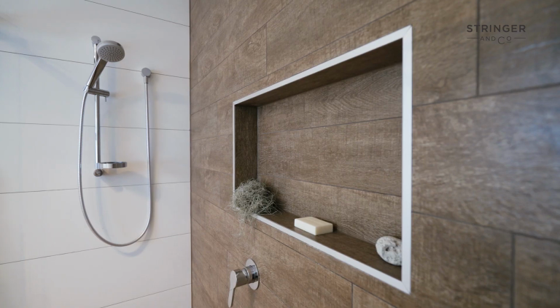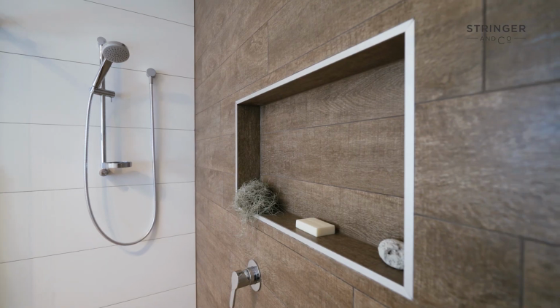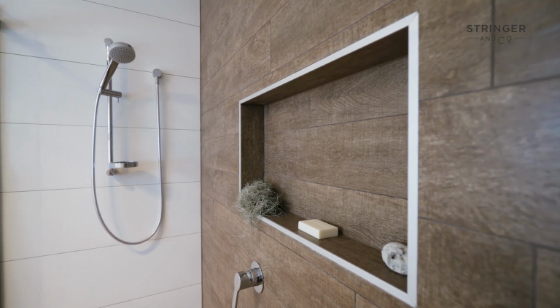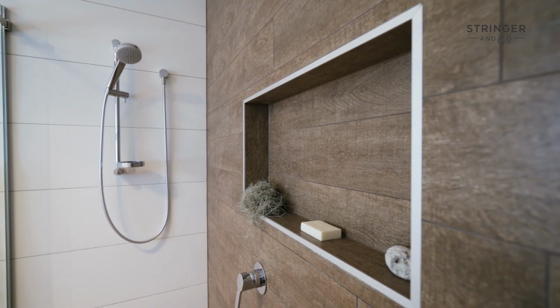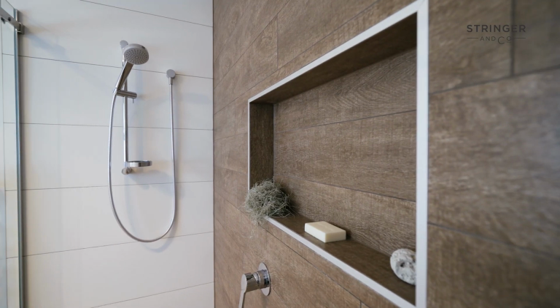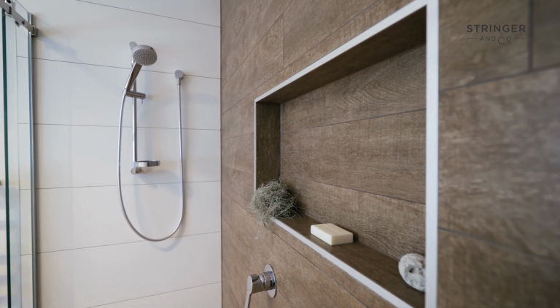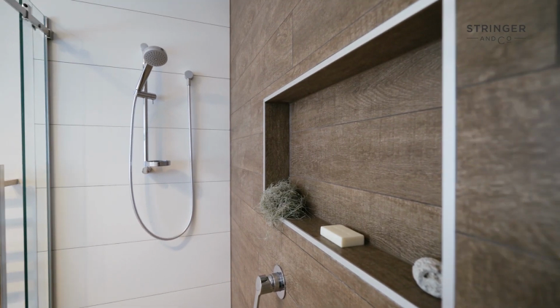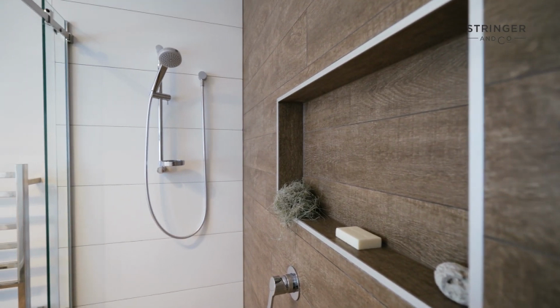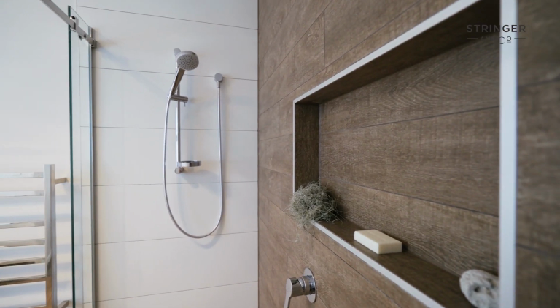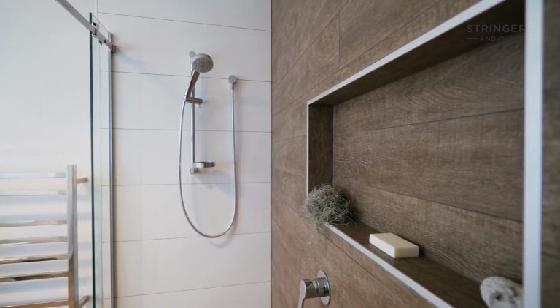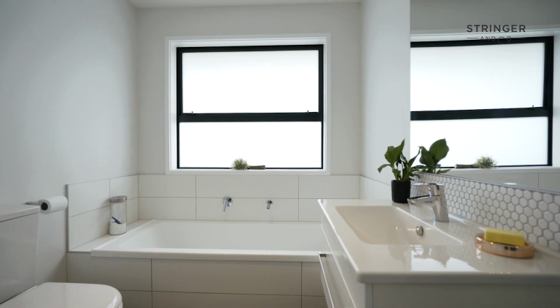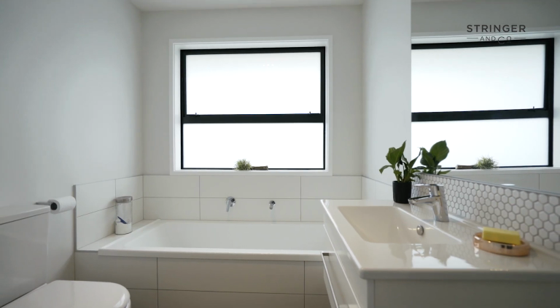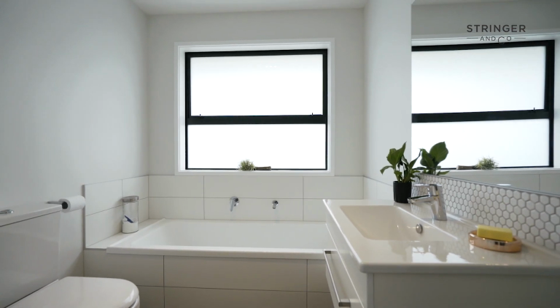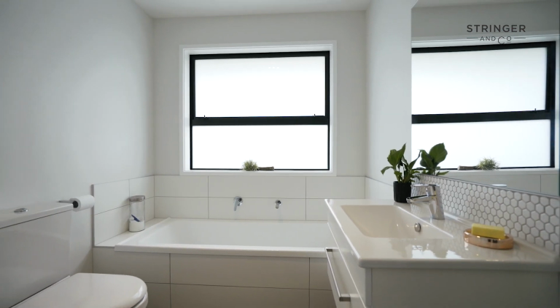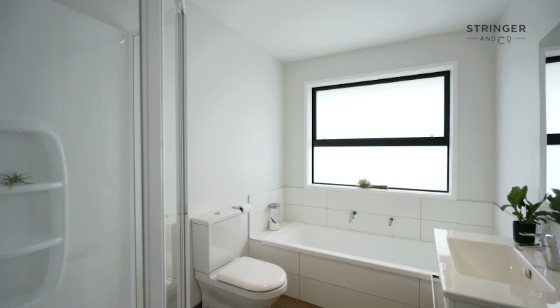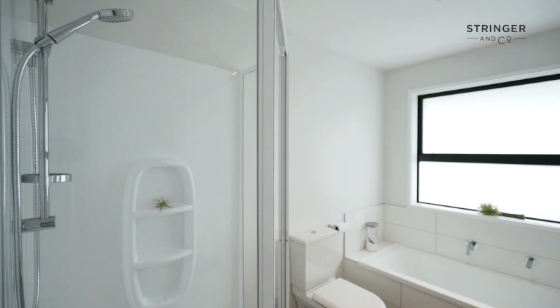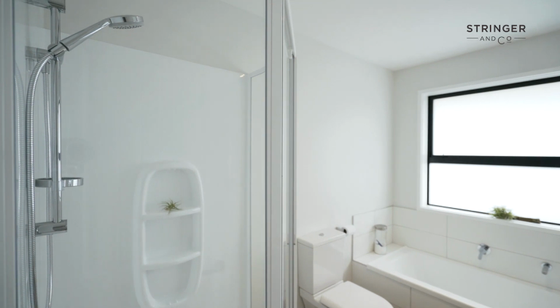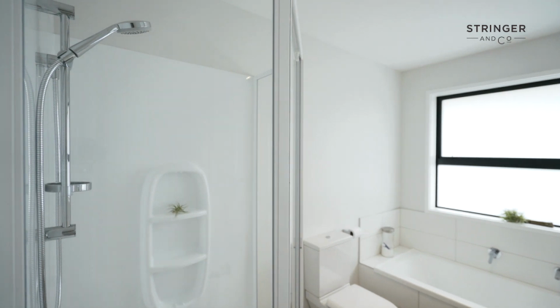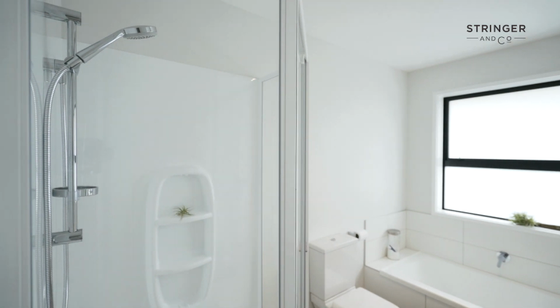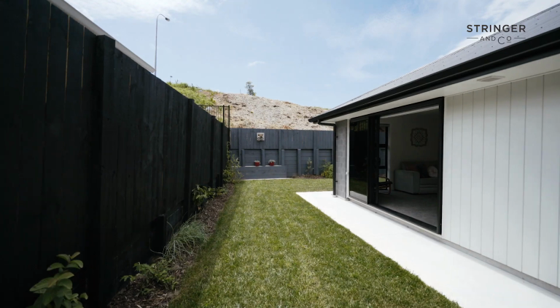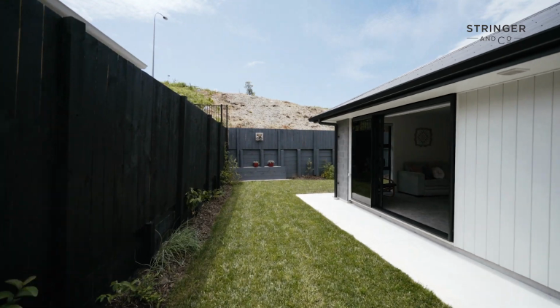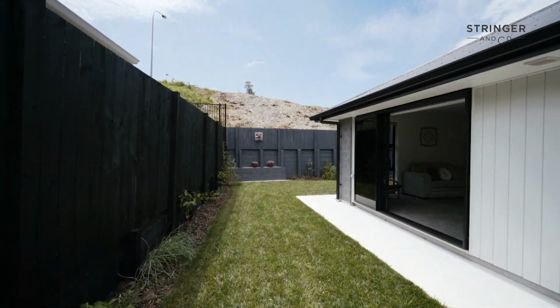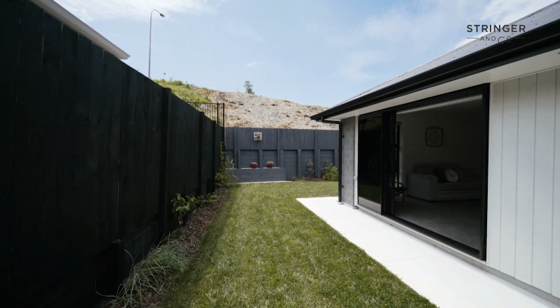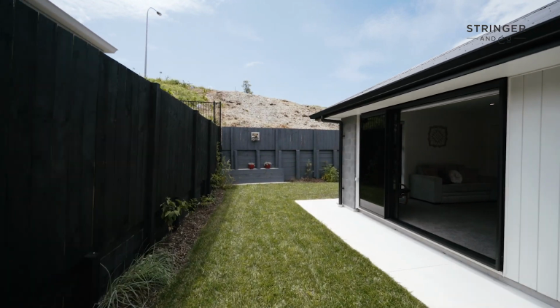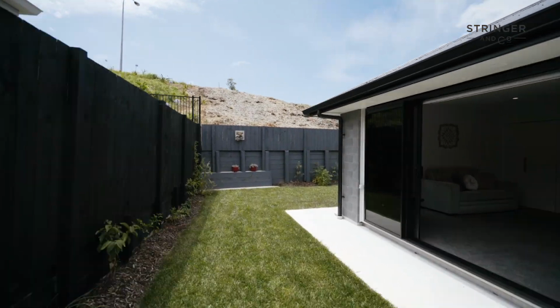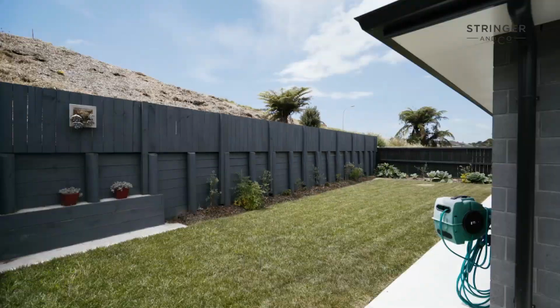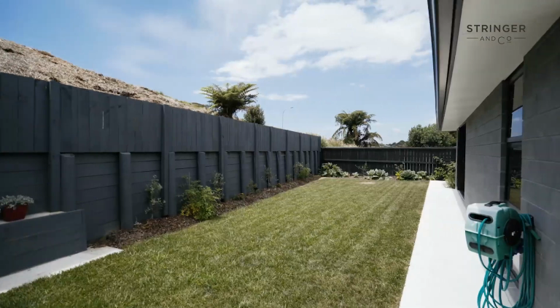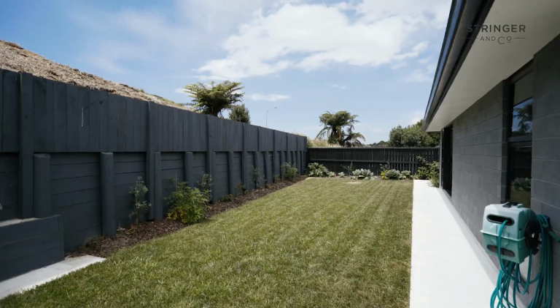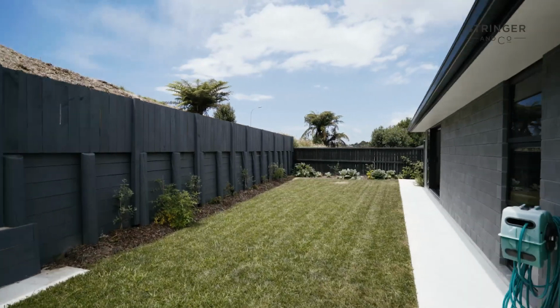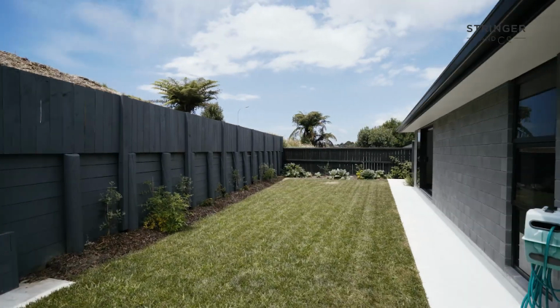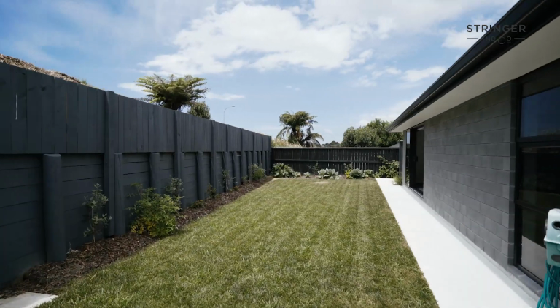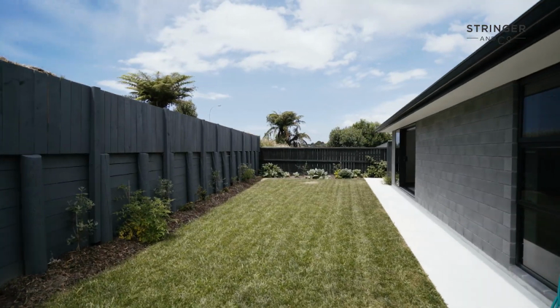The master enjoys a good sized robe and a beautiful en suite. The main bathroom is centrally located and also holds a high finish.